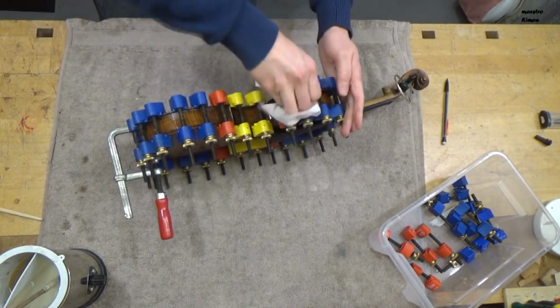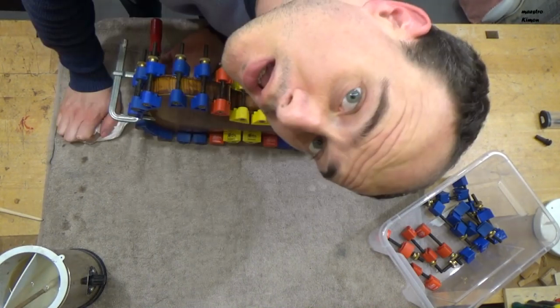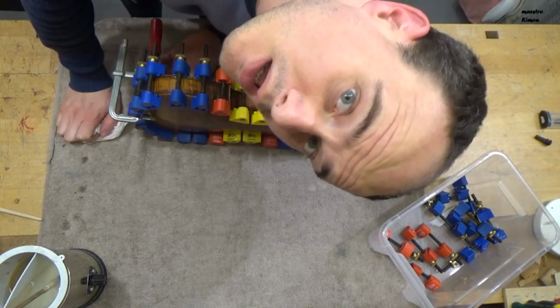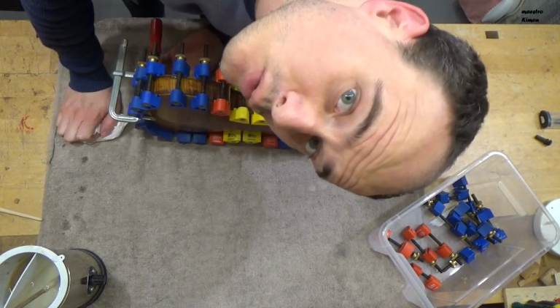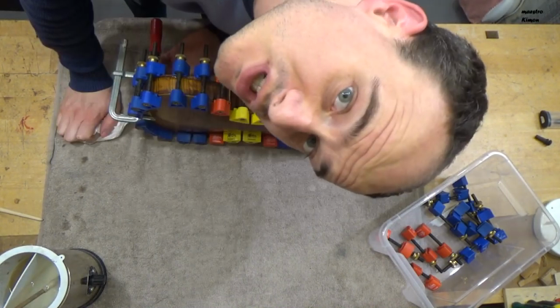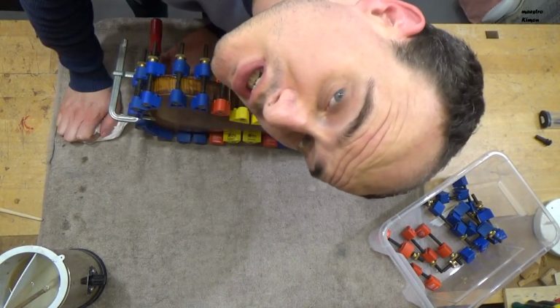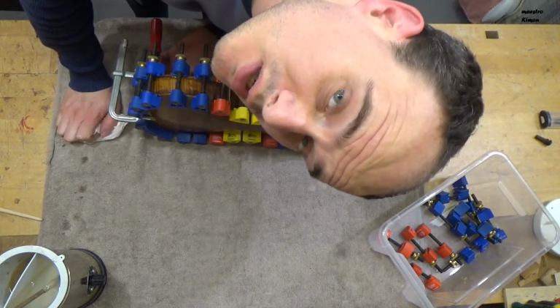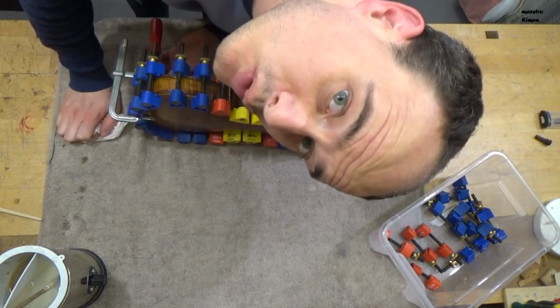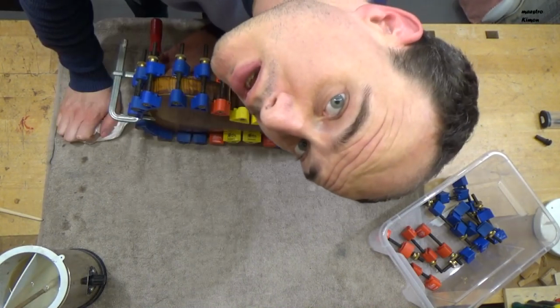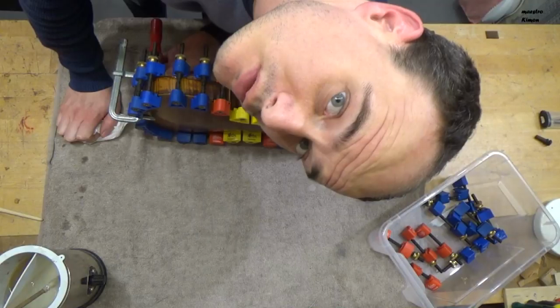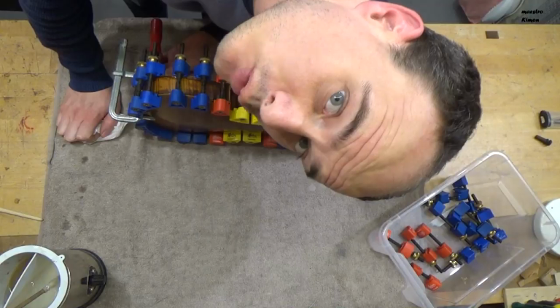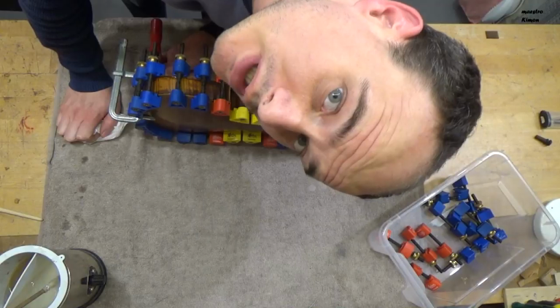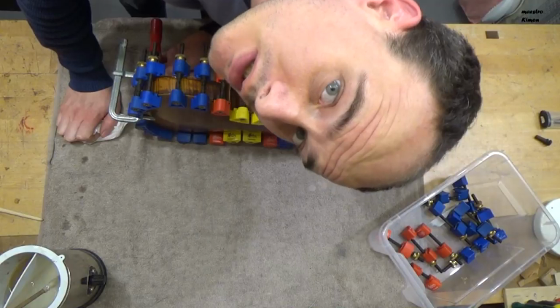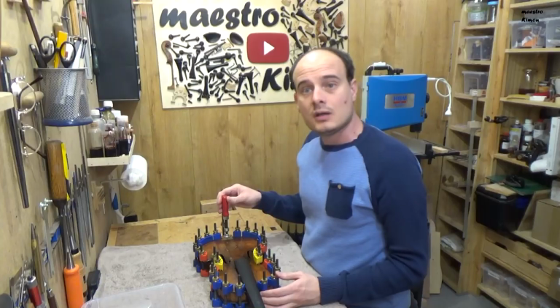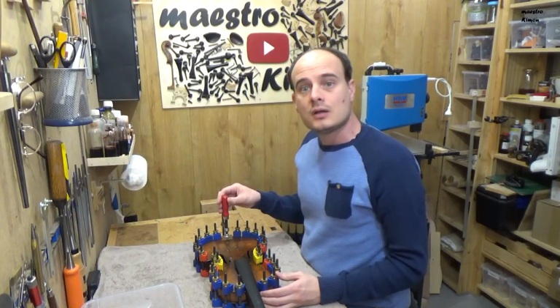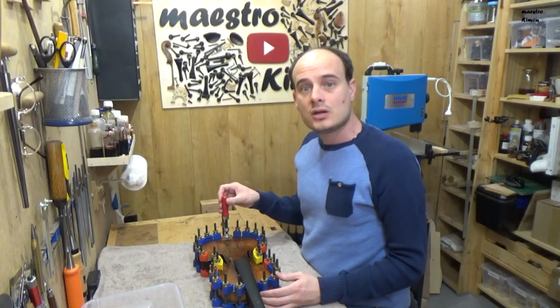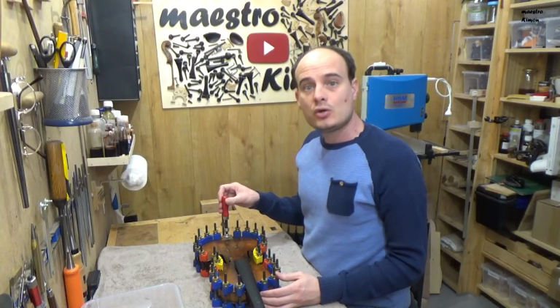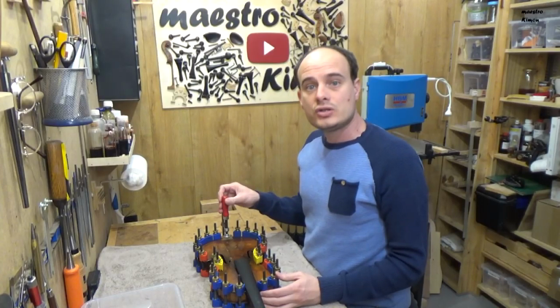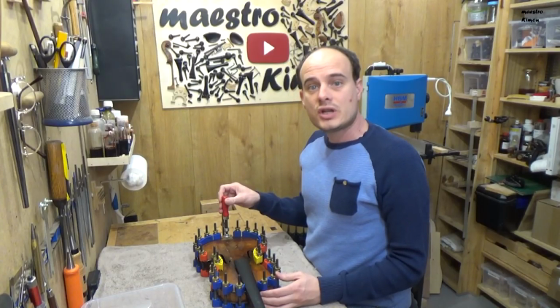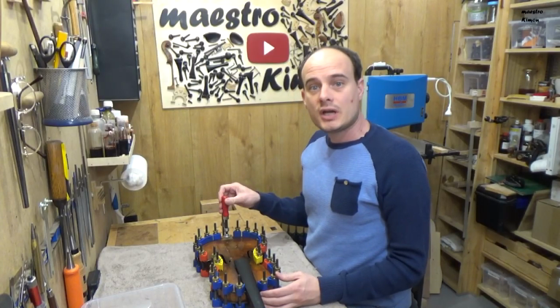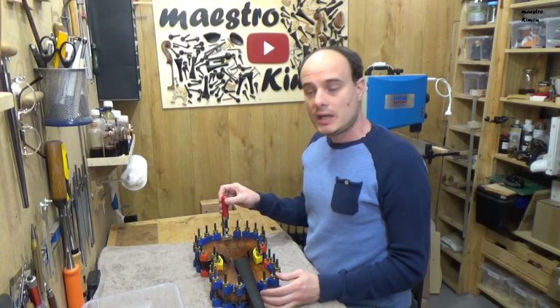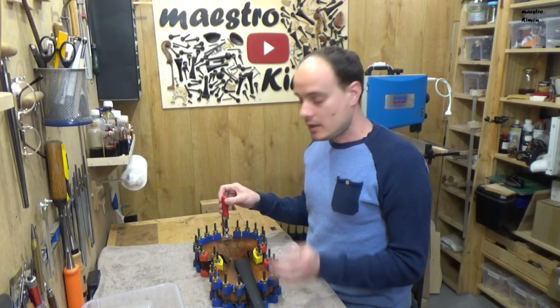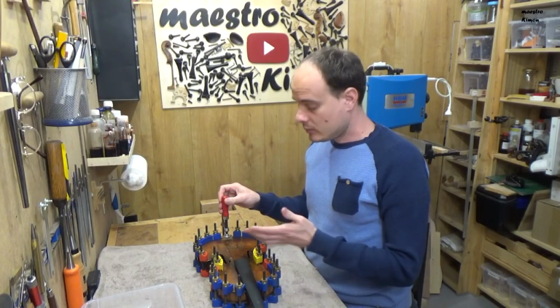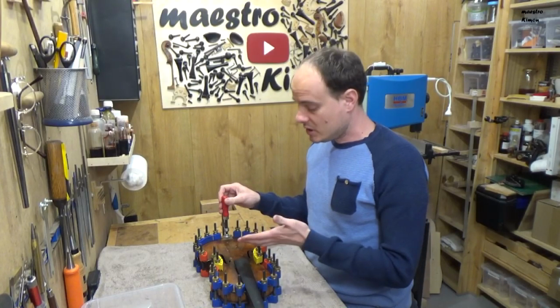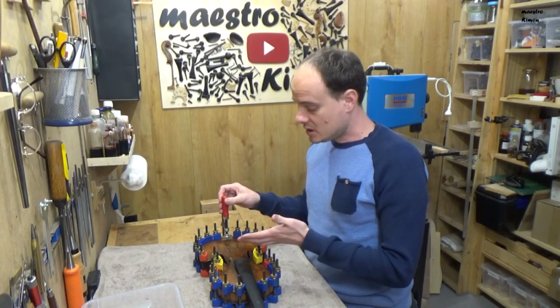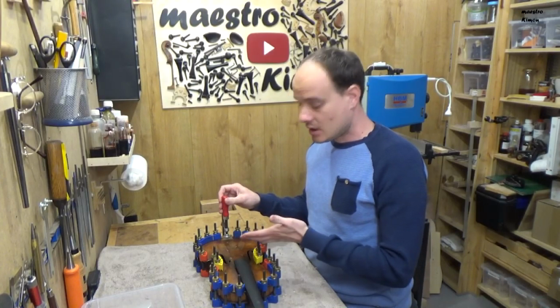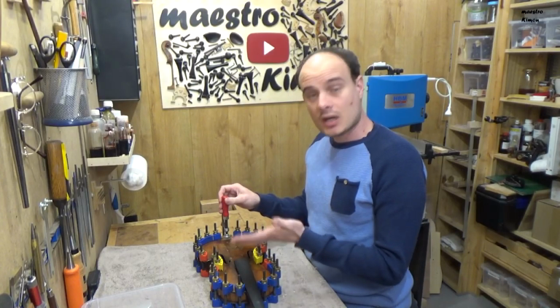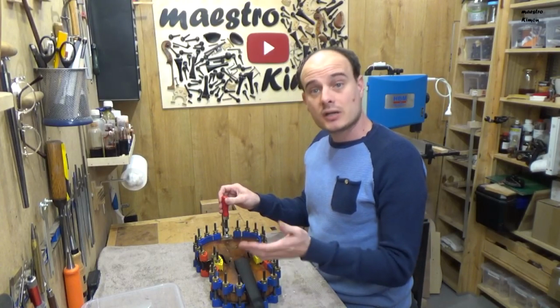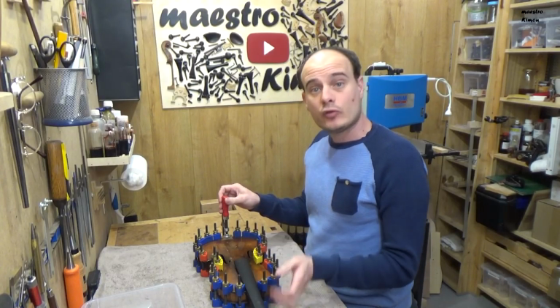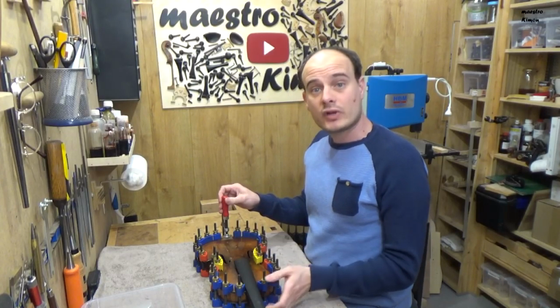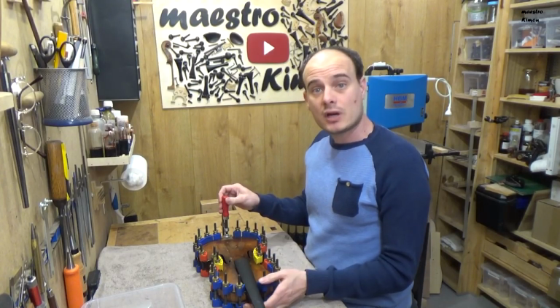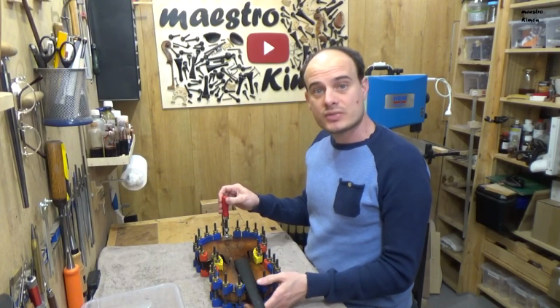And once again we have to wait. The glue is dry and that means I can remove the clamps.